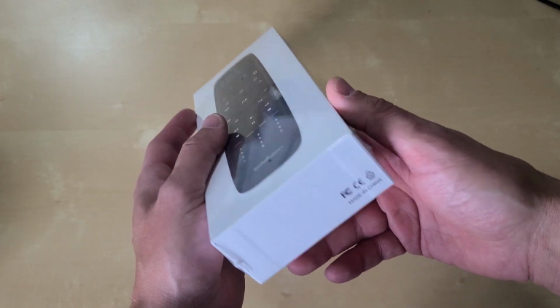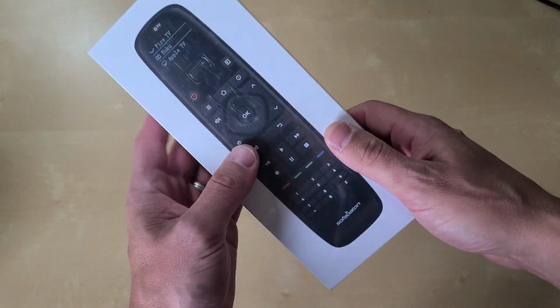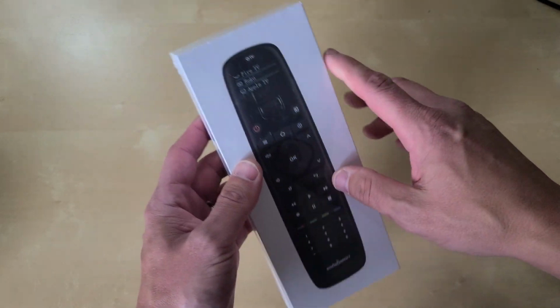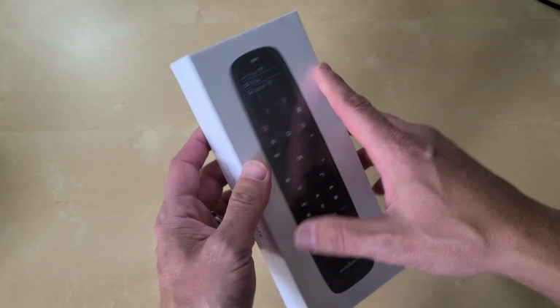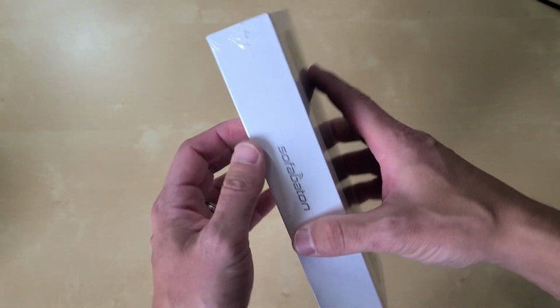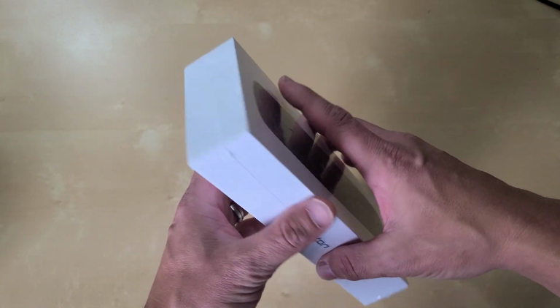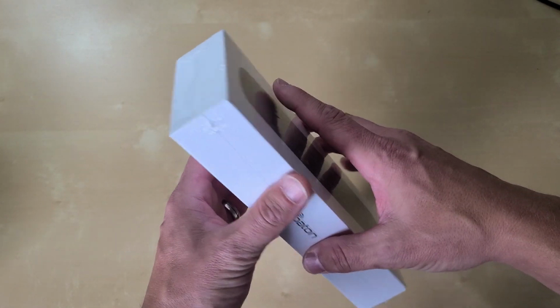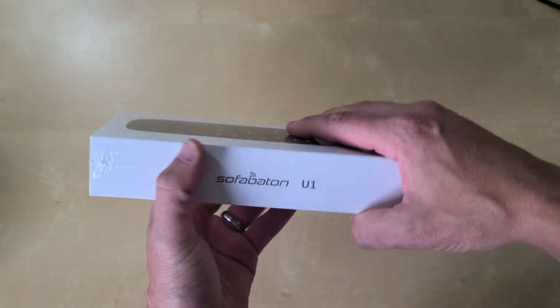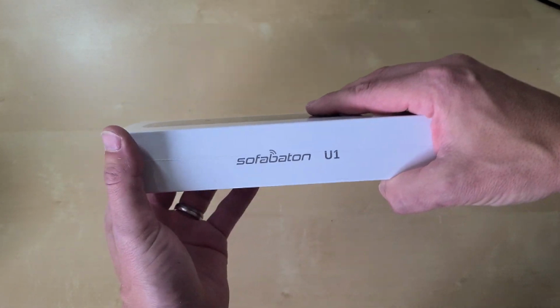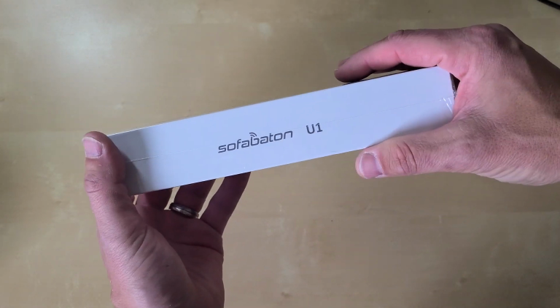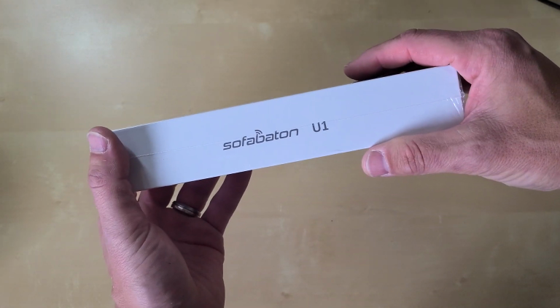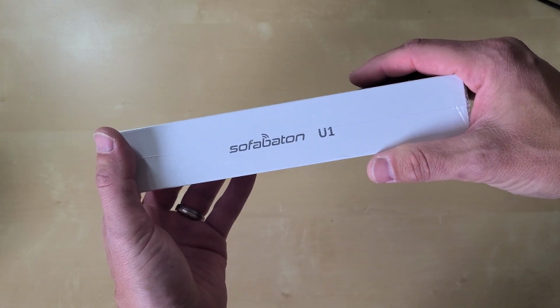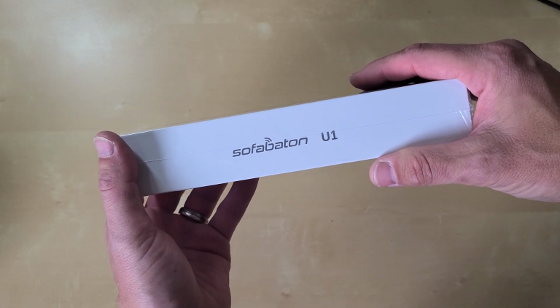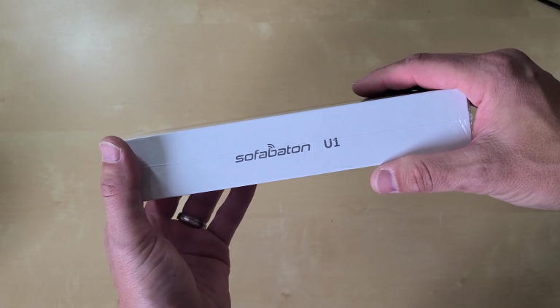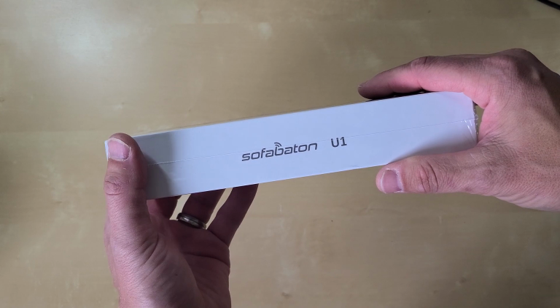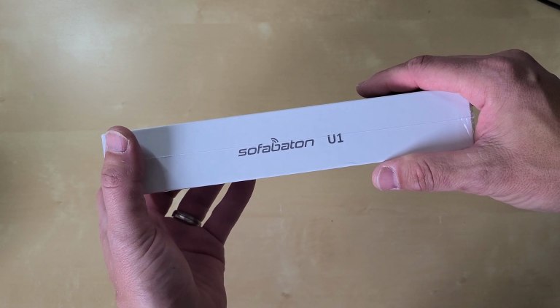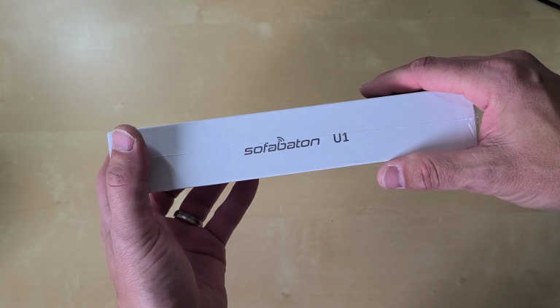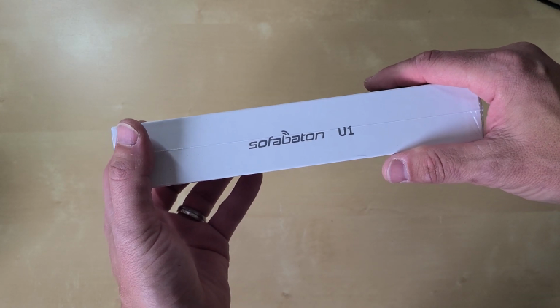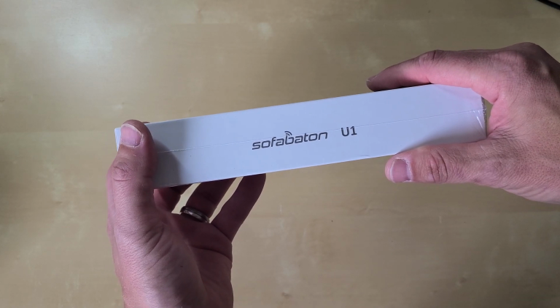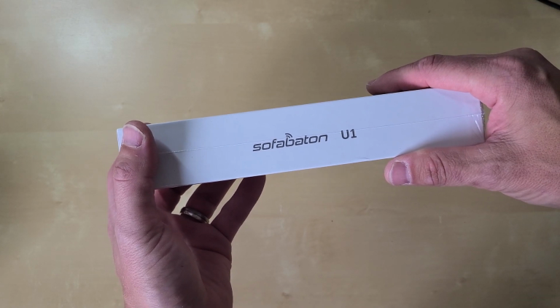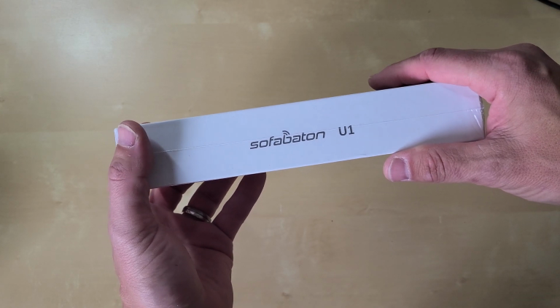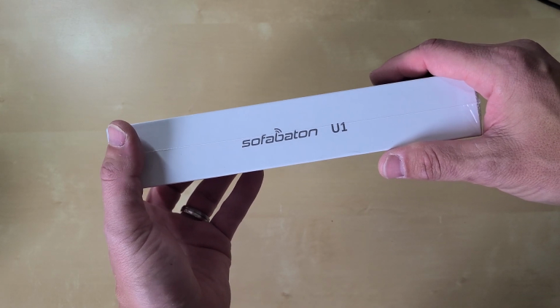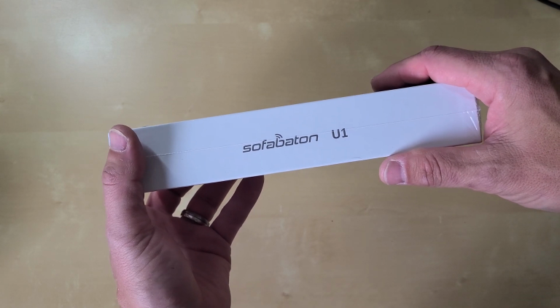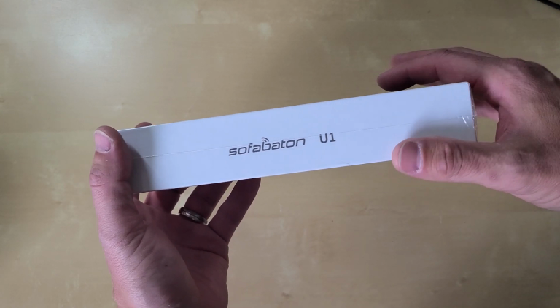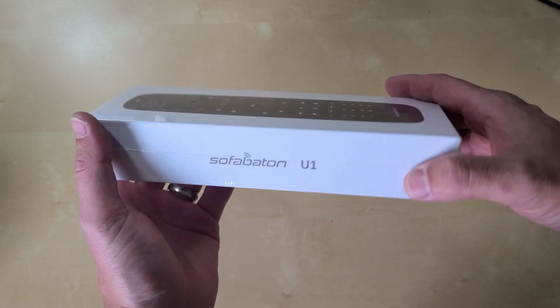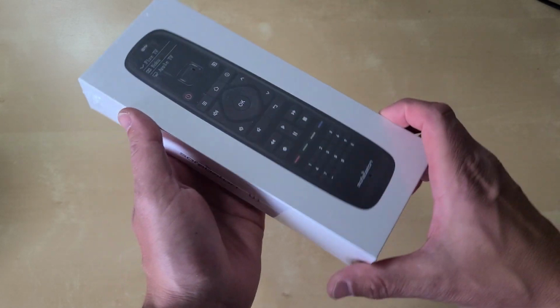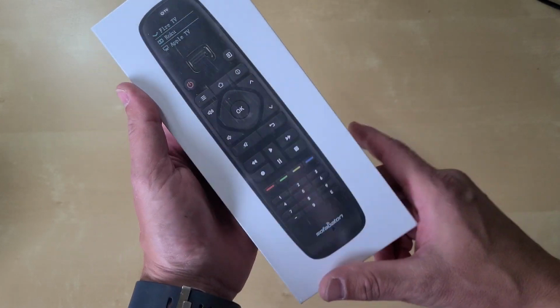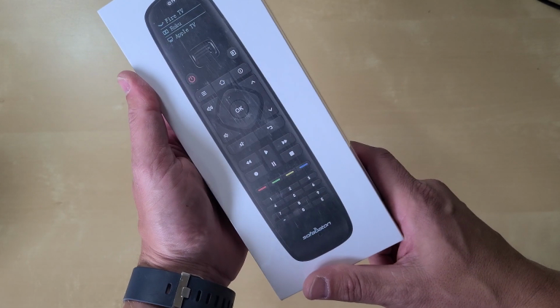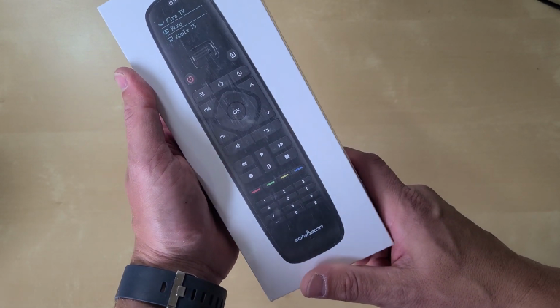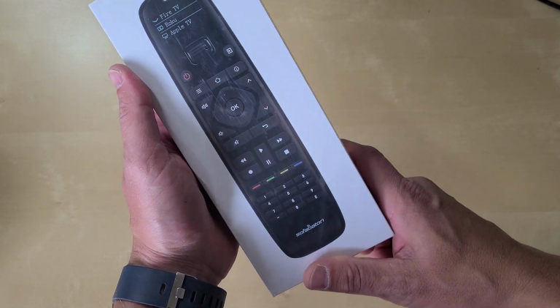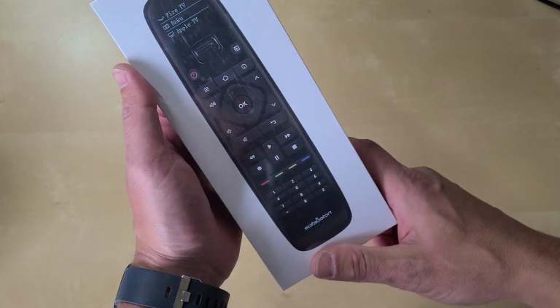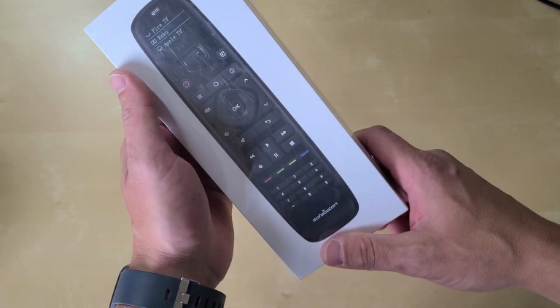I've got to give them two points for the name — SofaBaton. It's kind of clever and kind of funny at the same time.